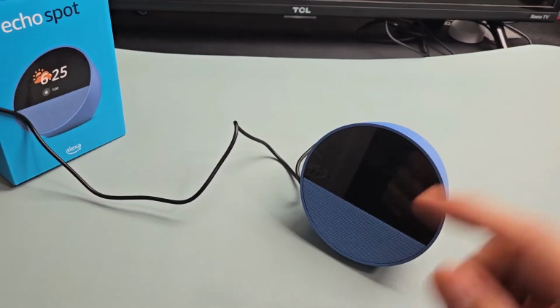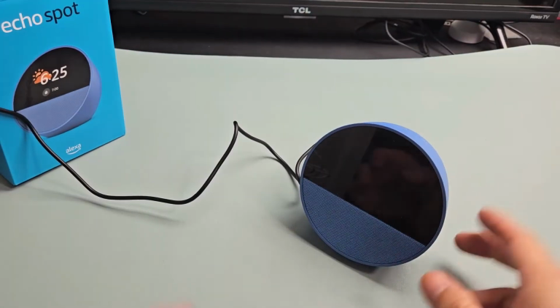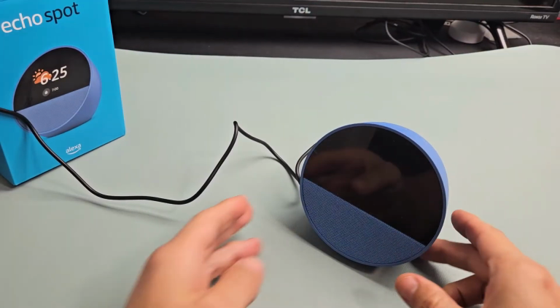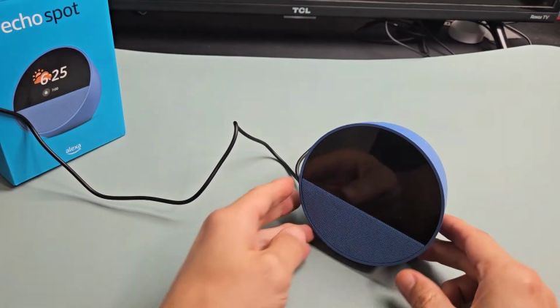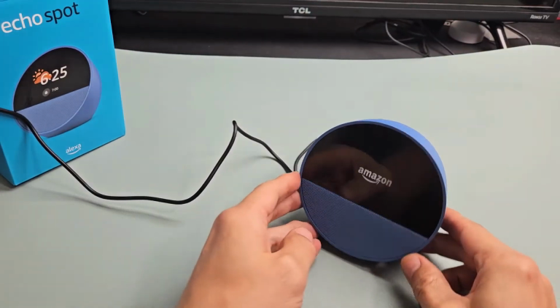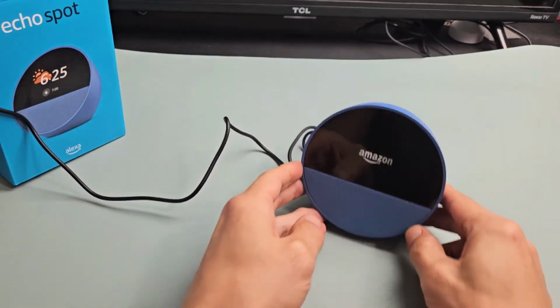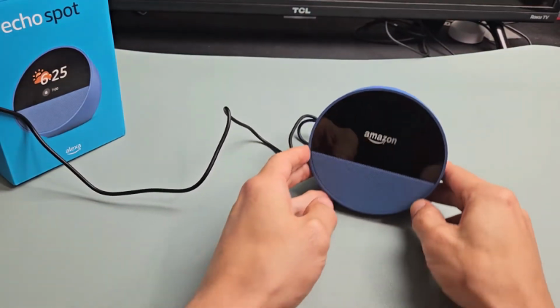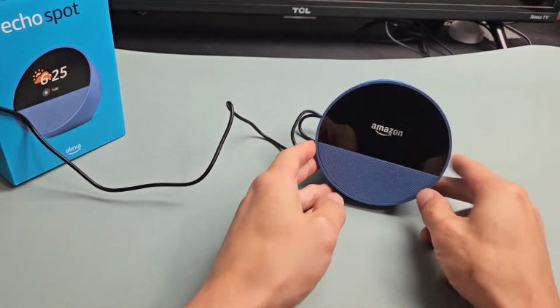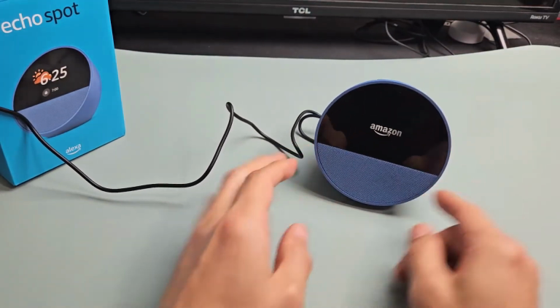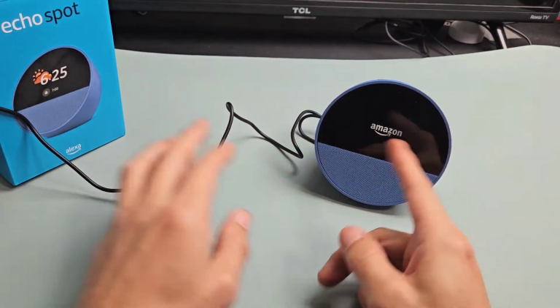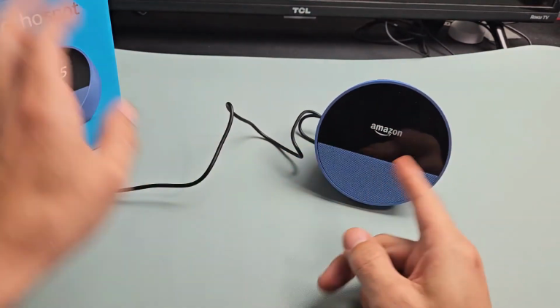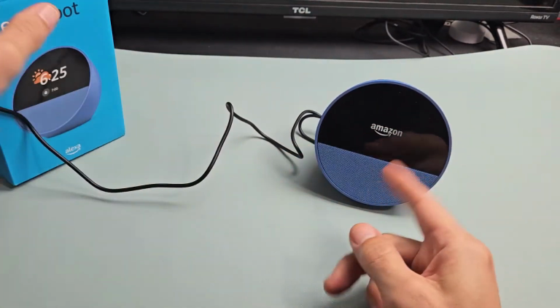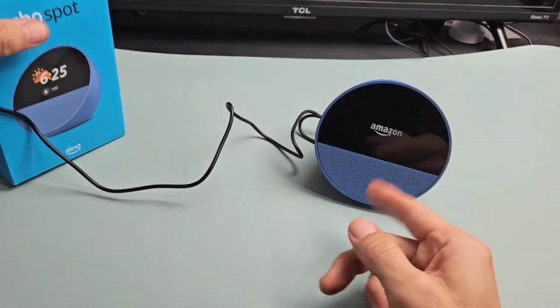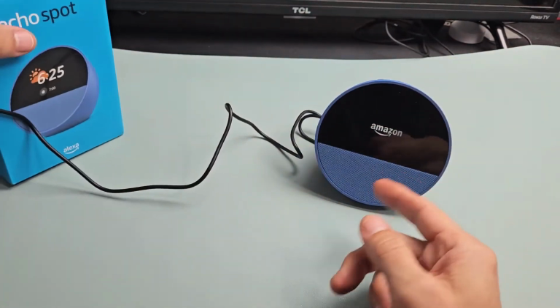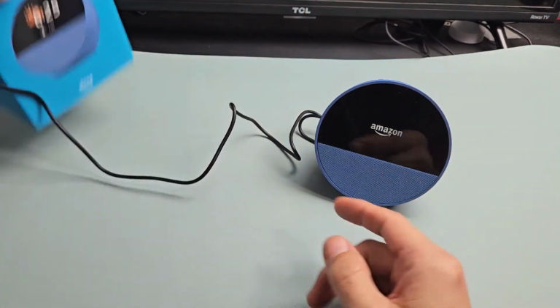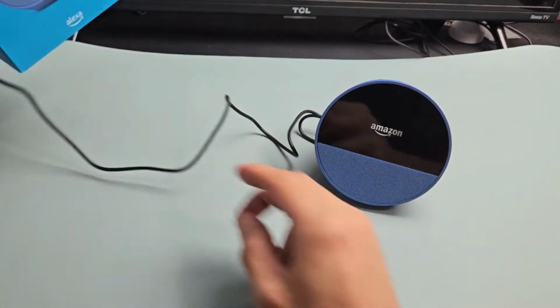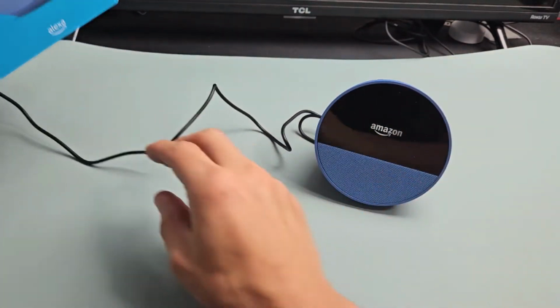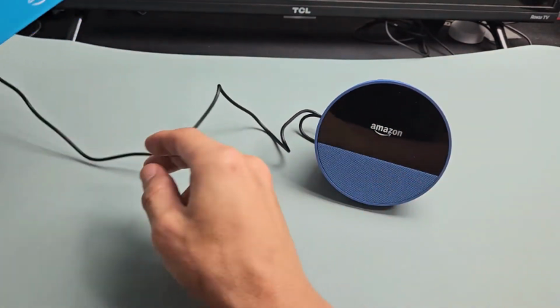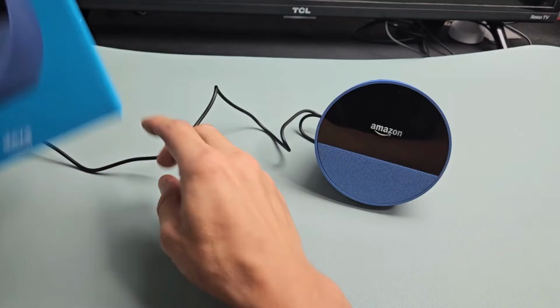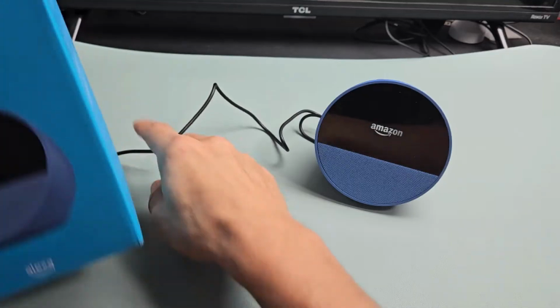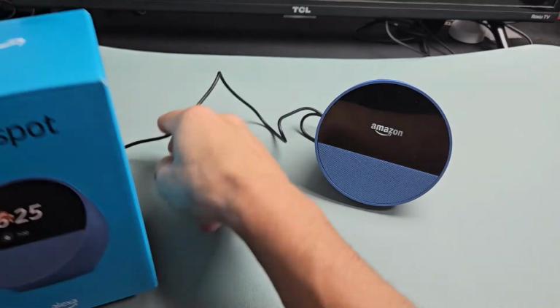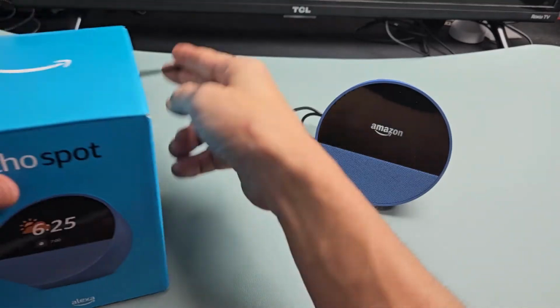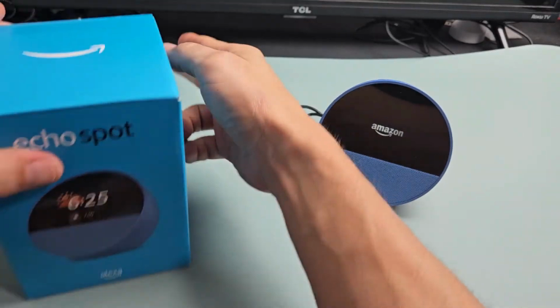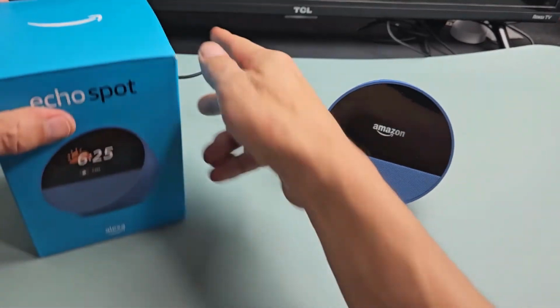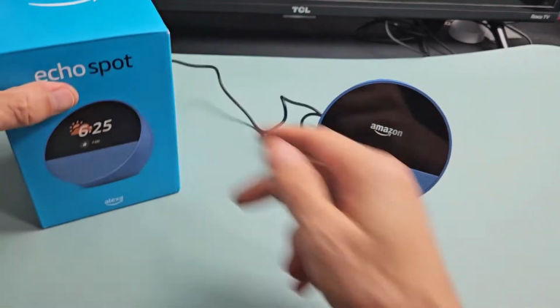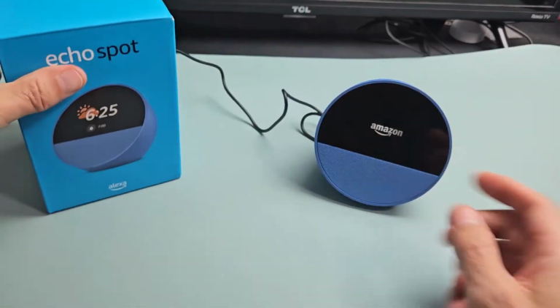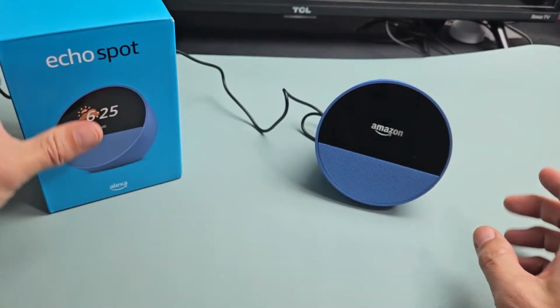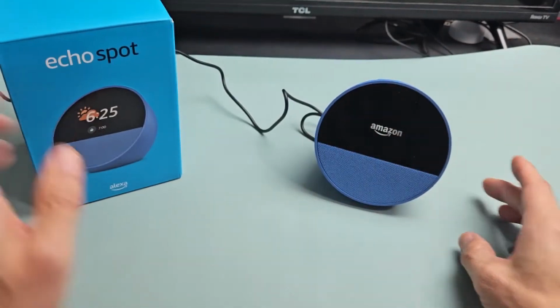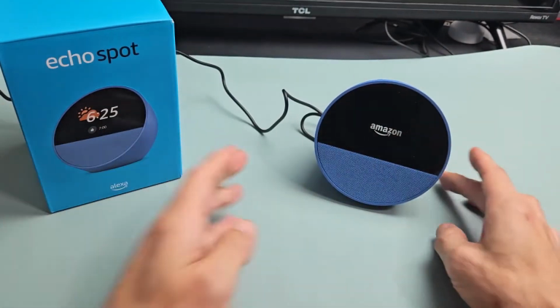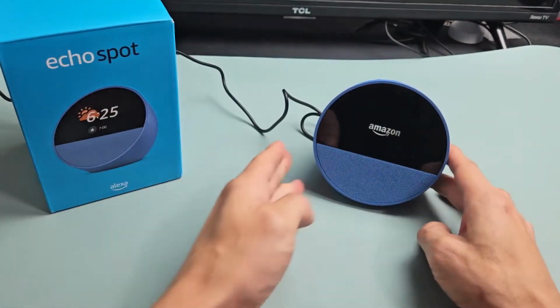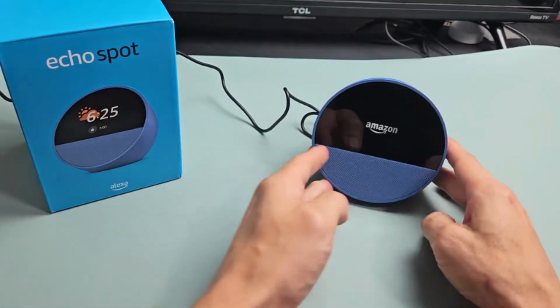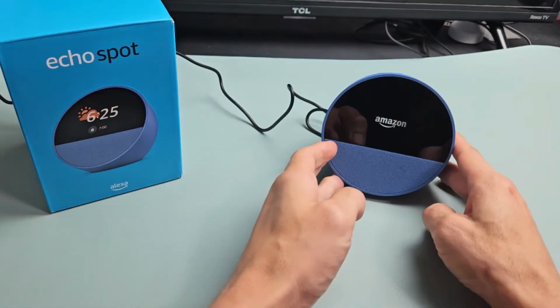After you plug it in, just give it a while. Wait for it to boot up and everything — it'll probably take about a minute or so.